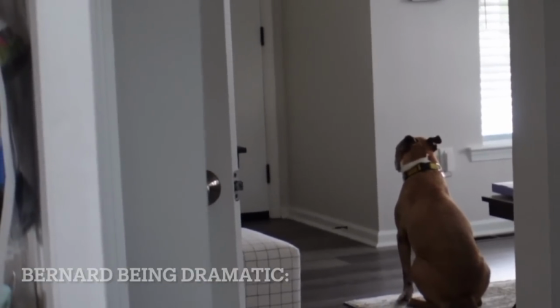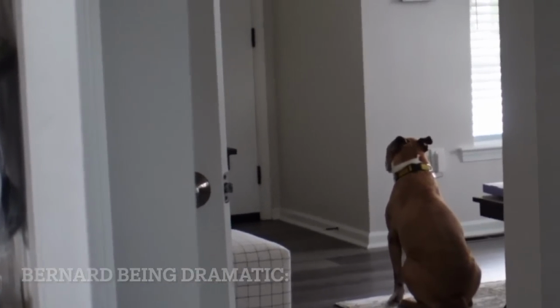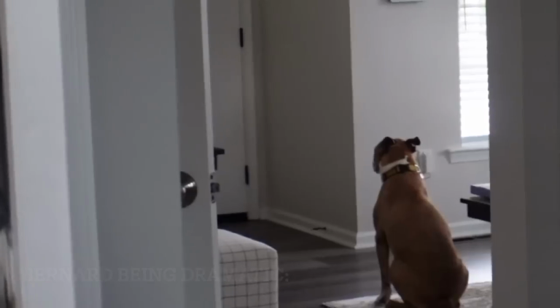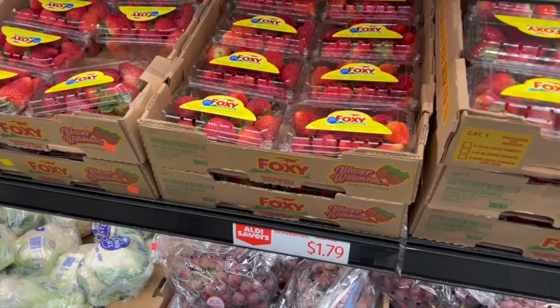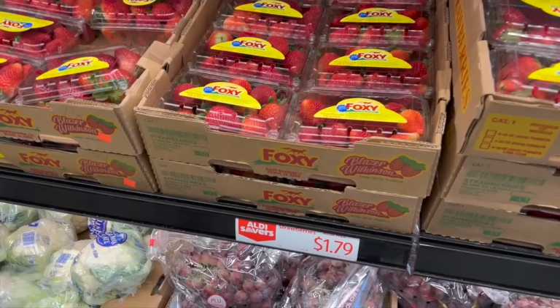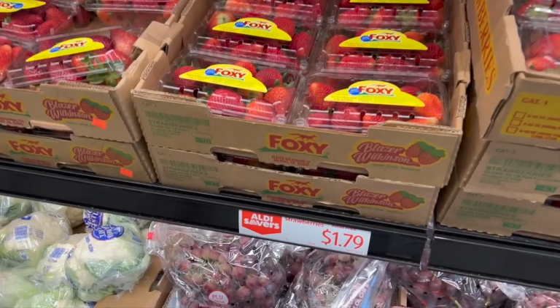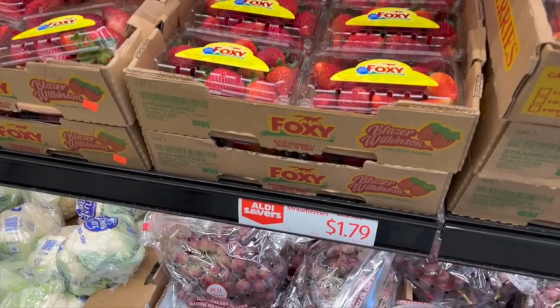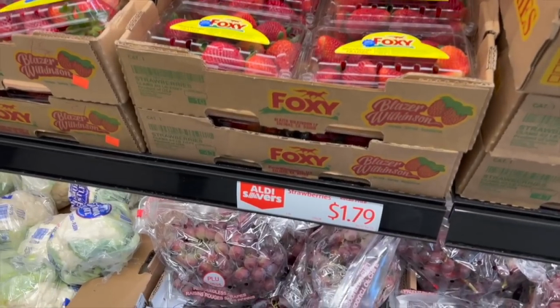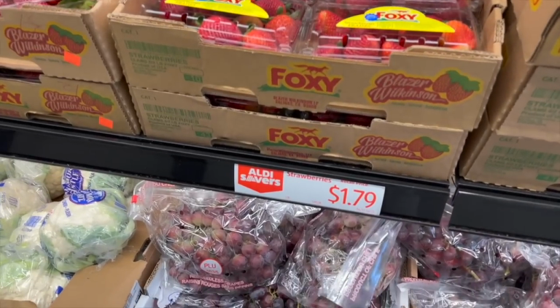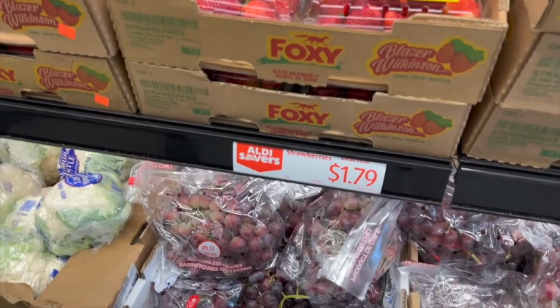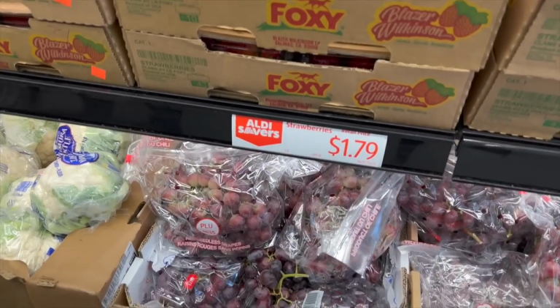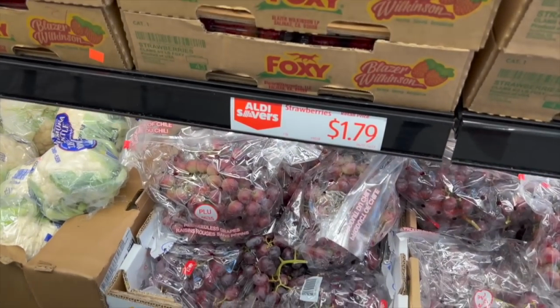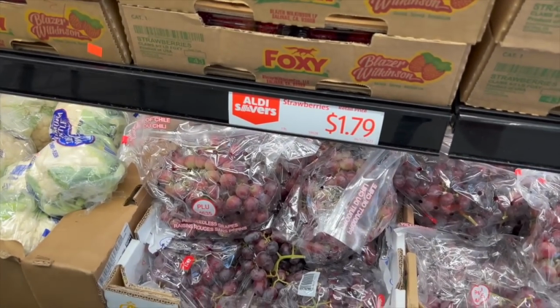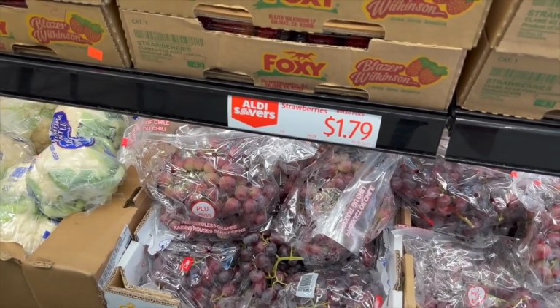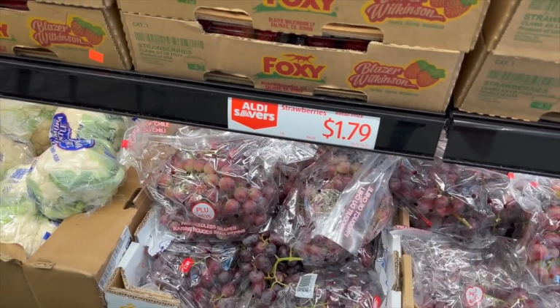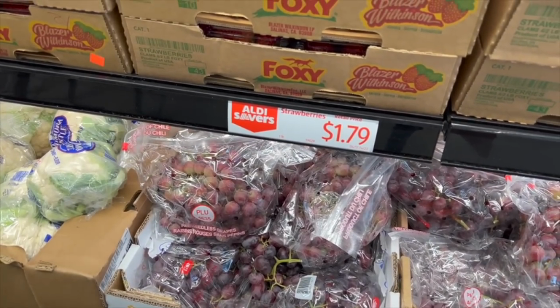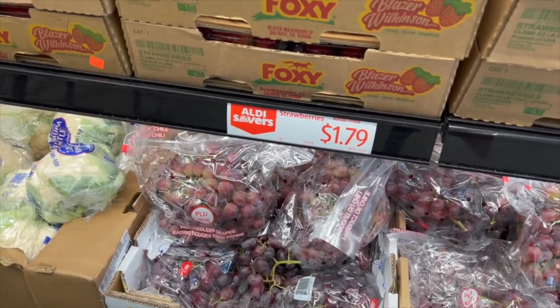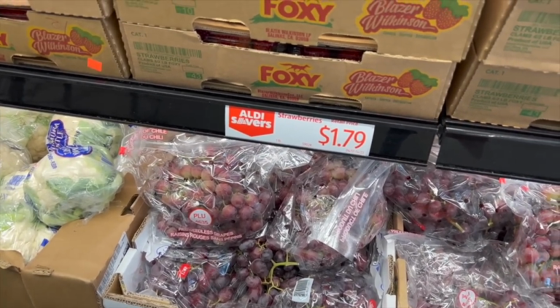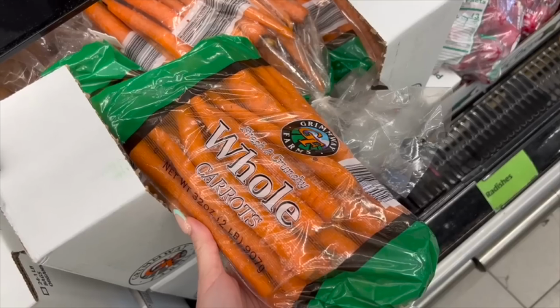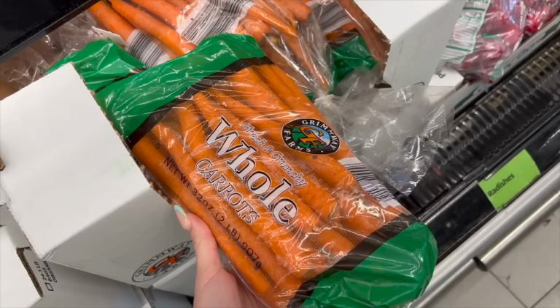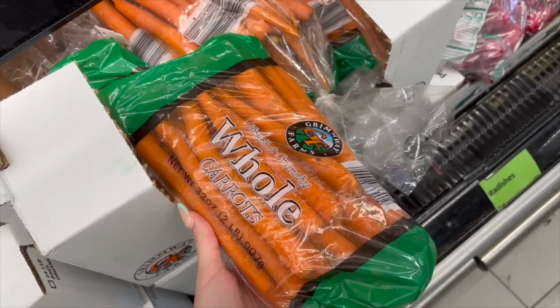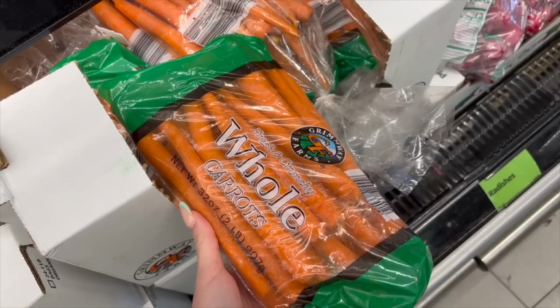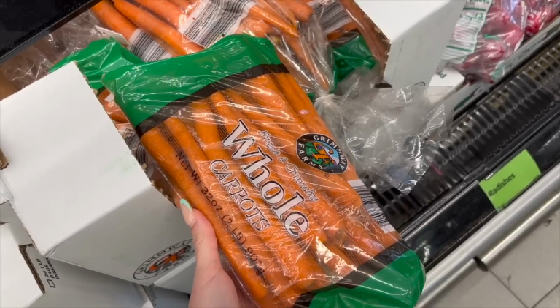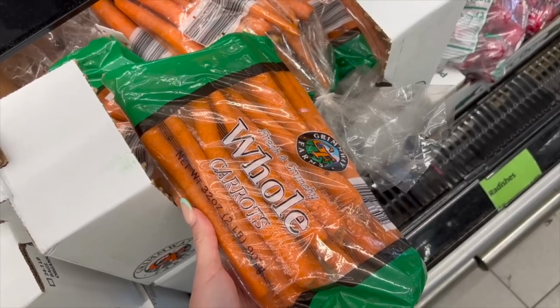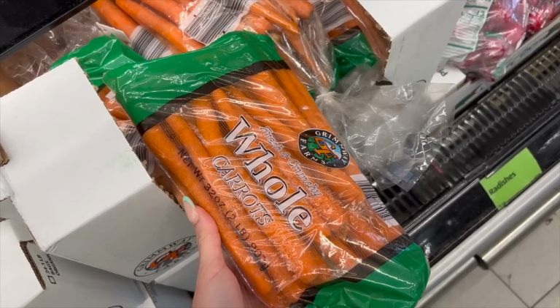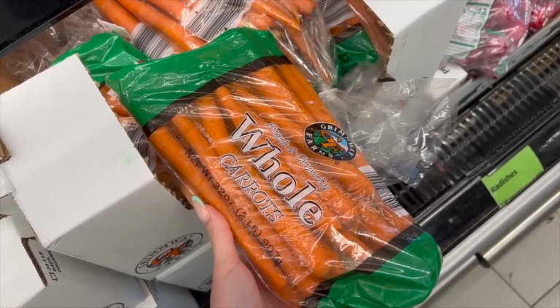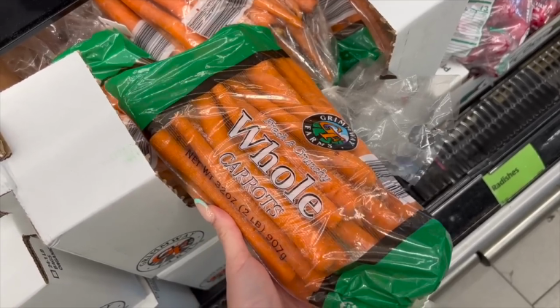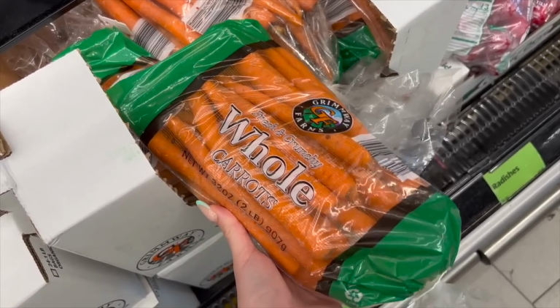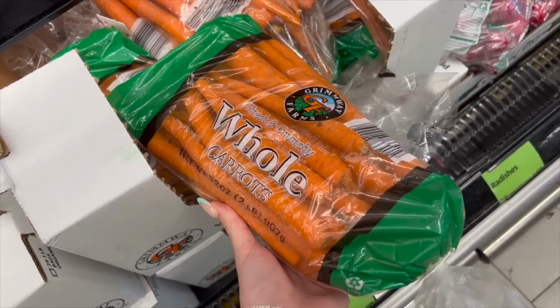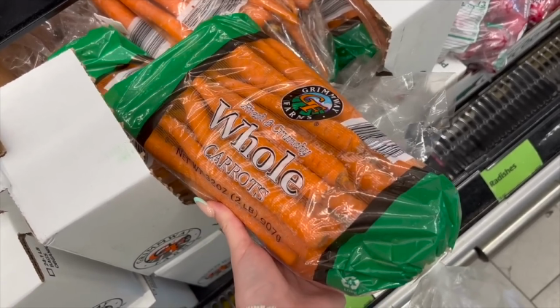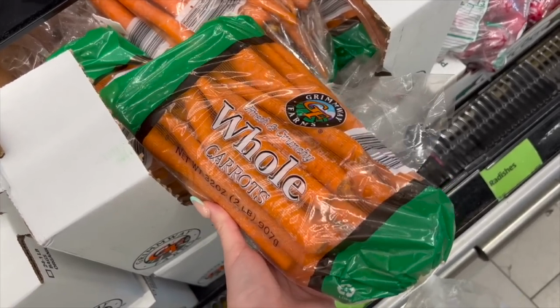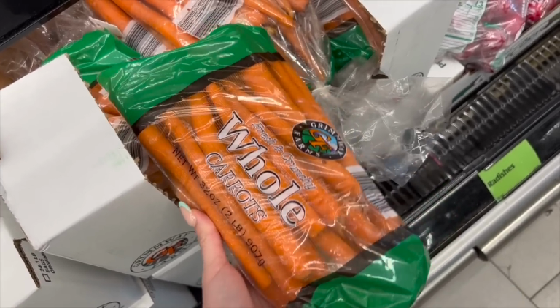This is why I love coming to Aldi — I always get these carrots for Bernard. He loves carrots!